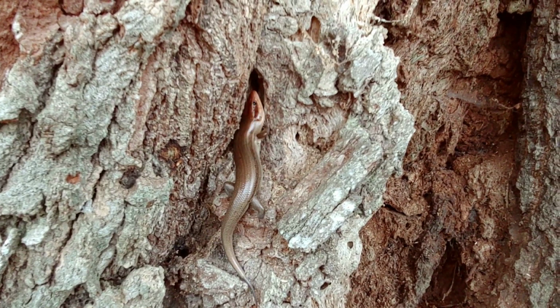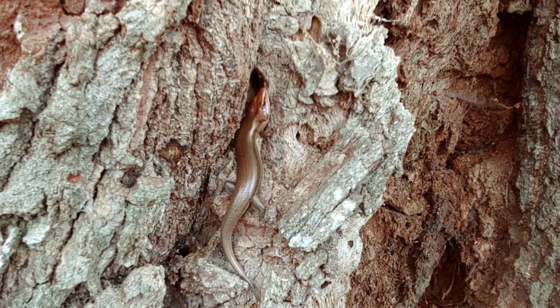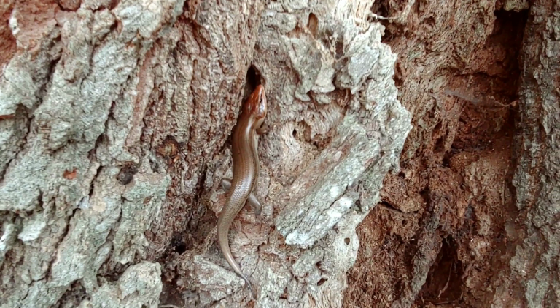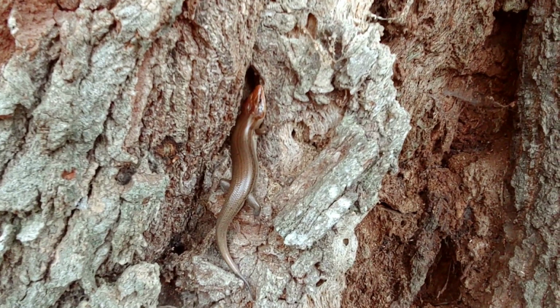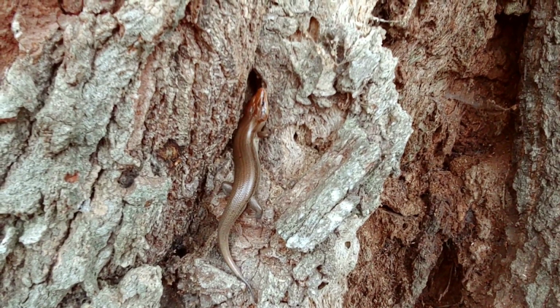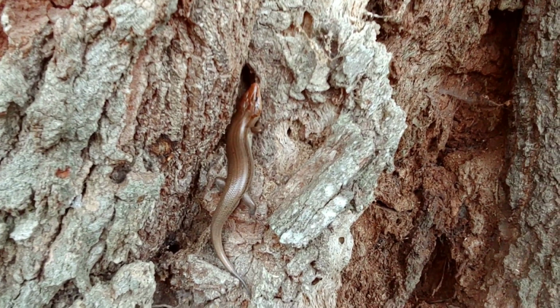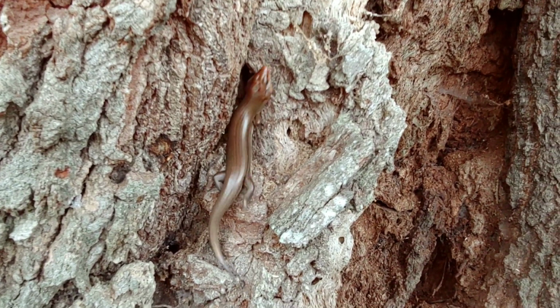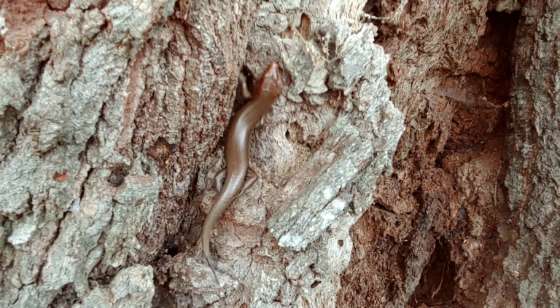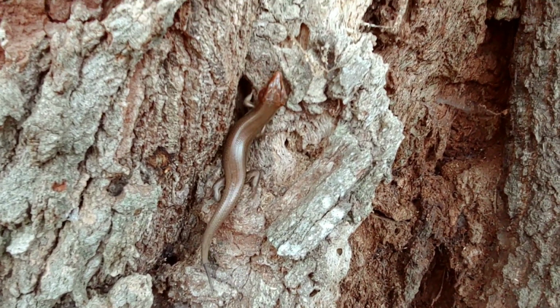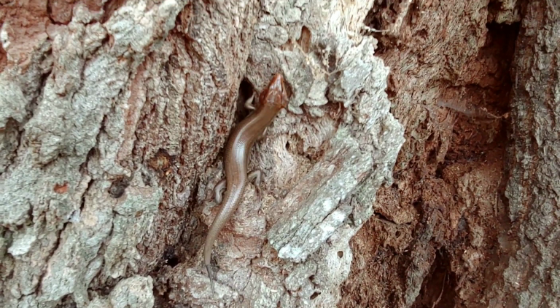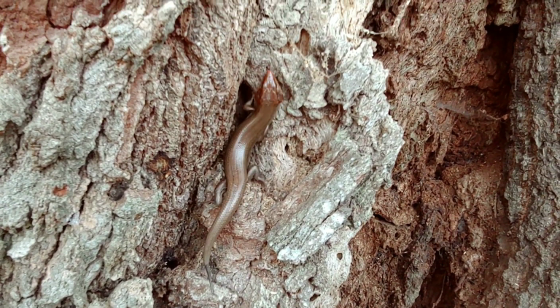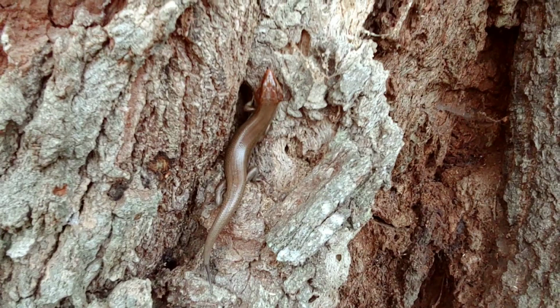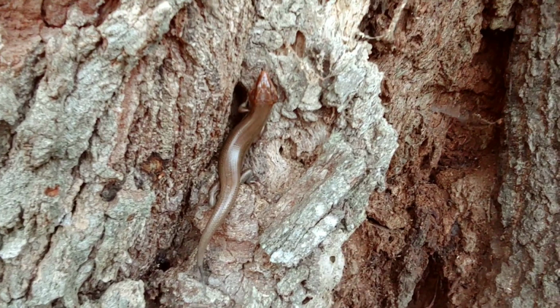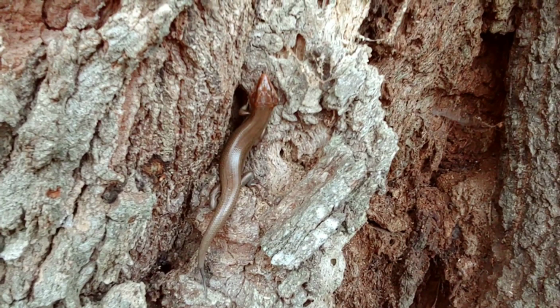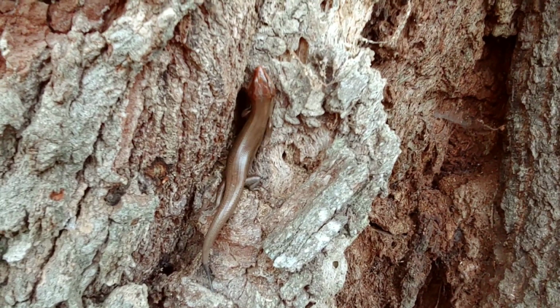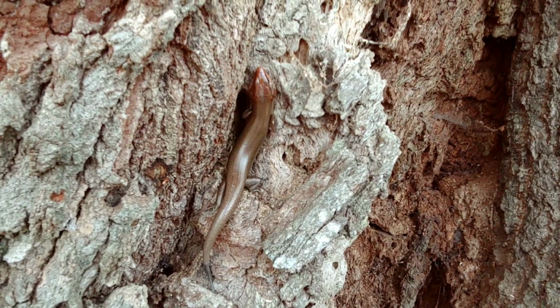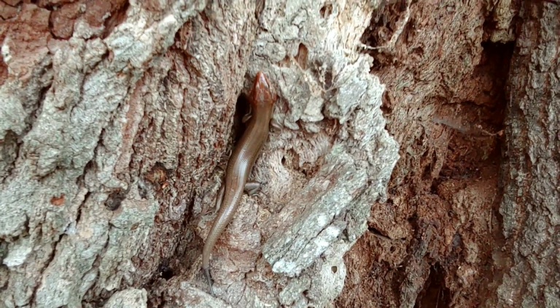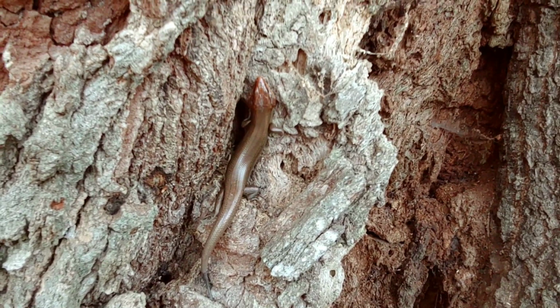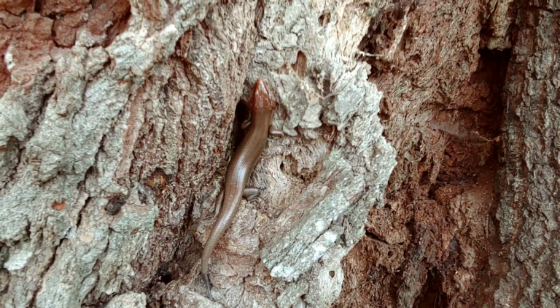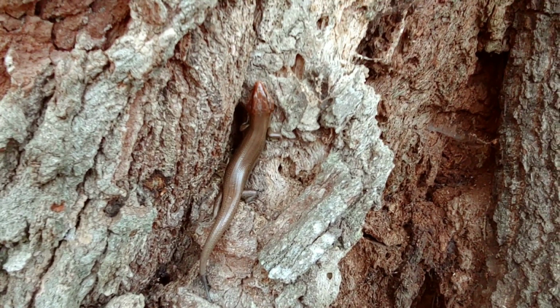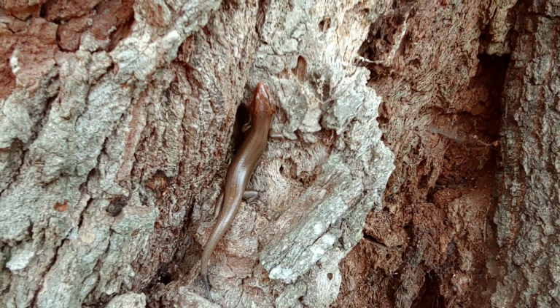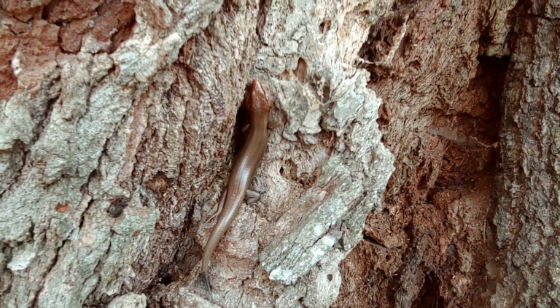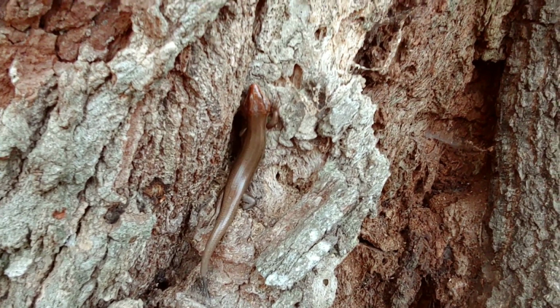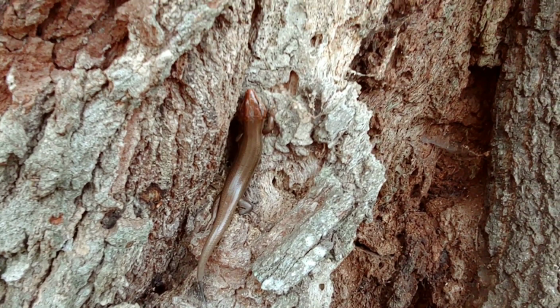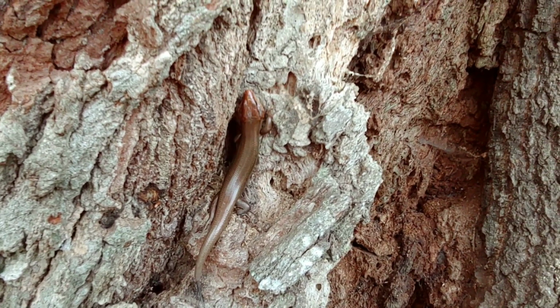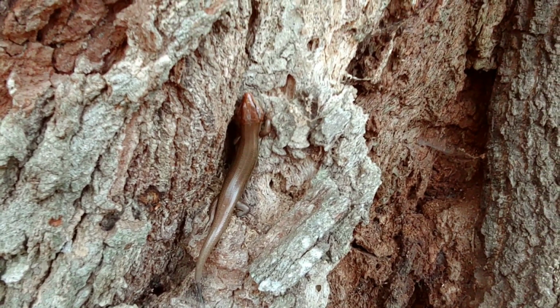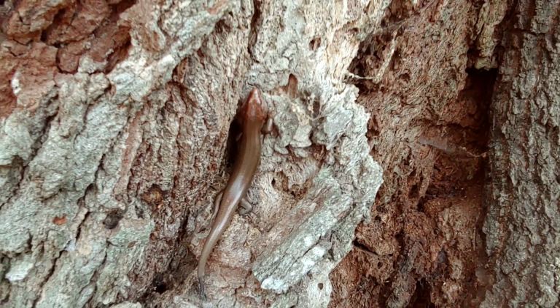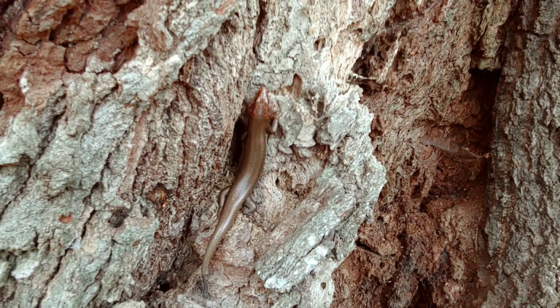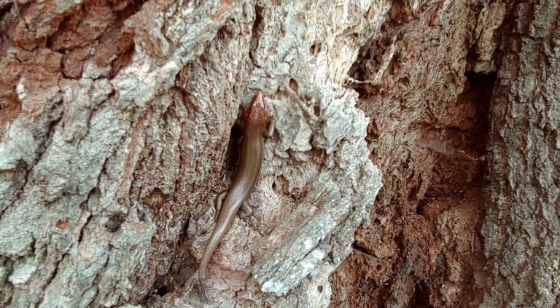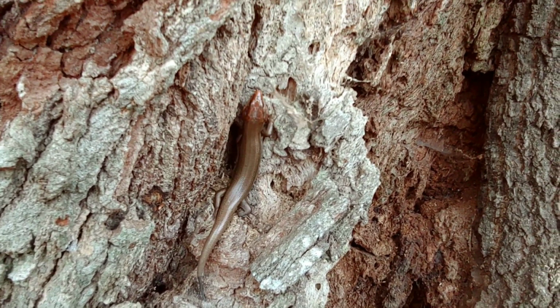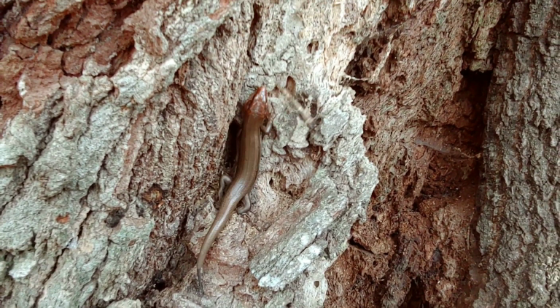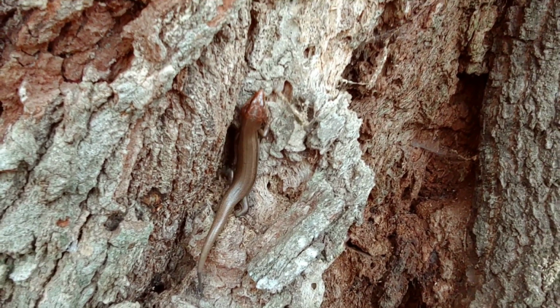He's looking for a cavity to crawl into right now. Is there a big hole over there?